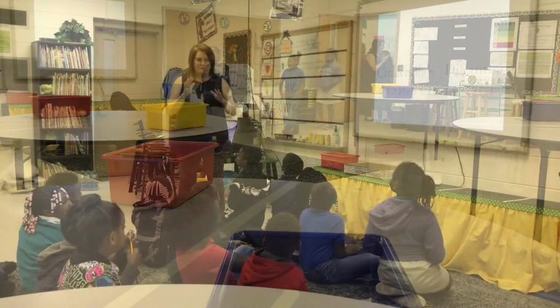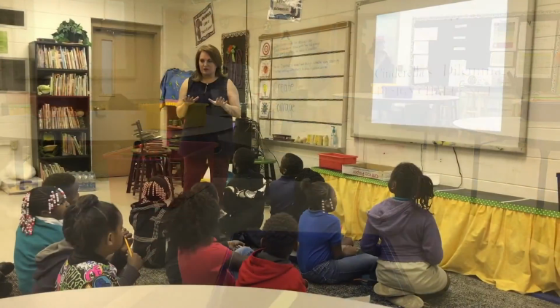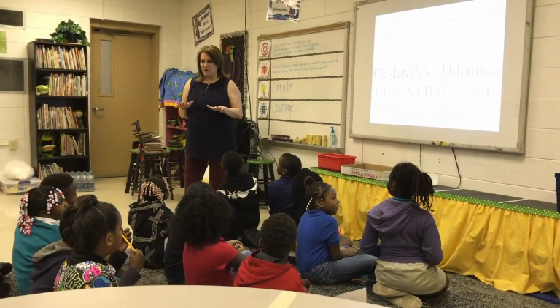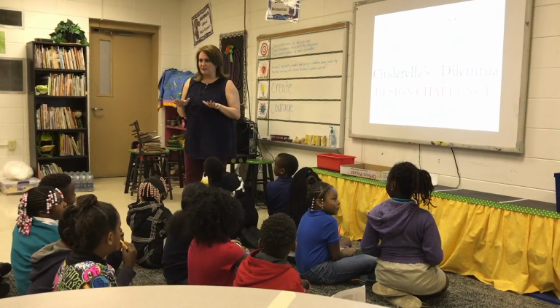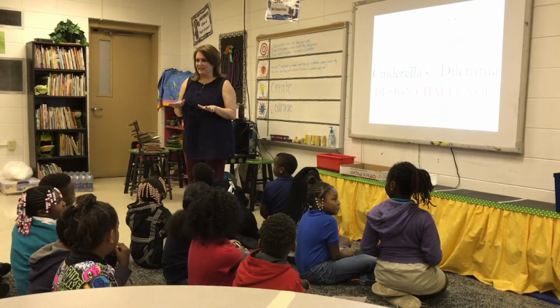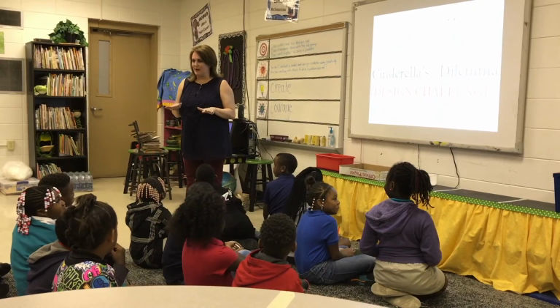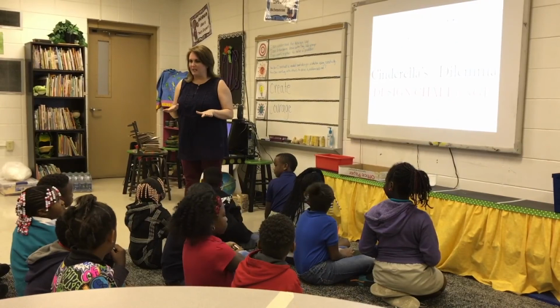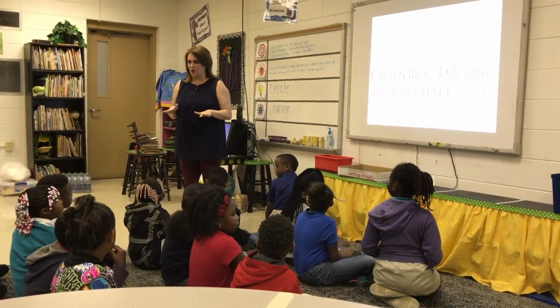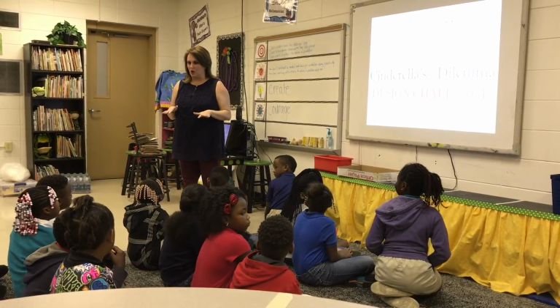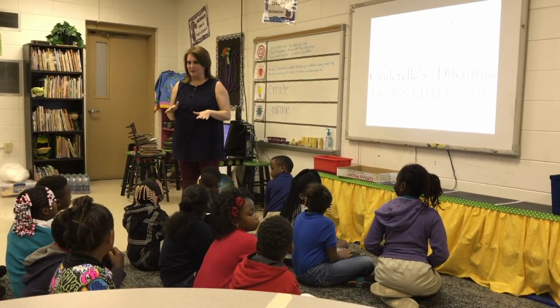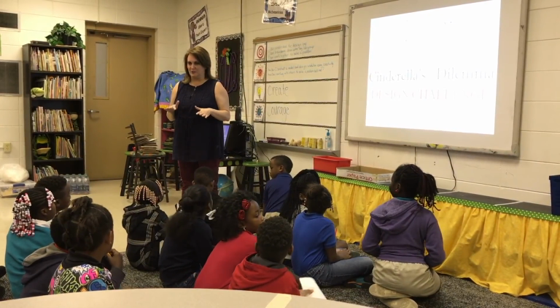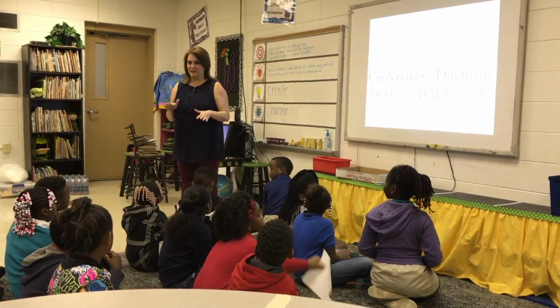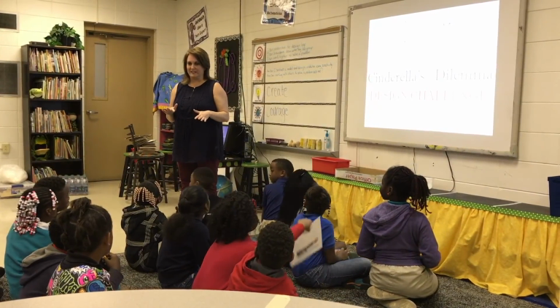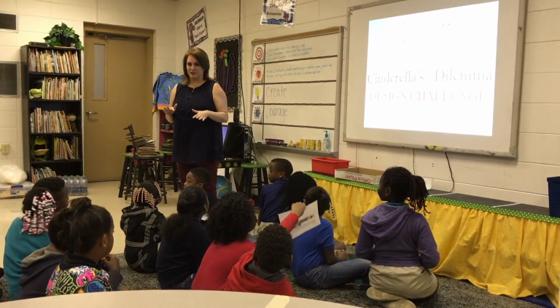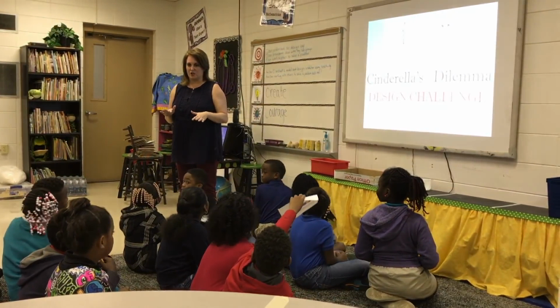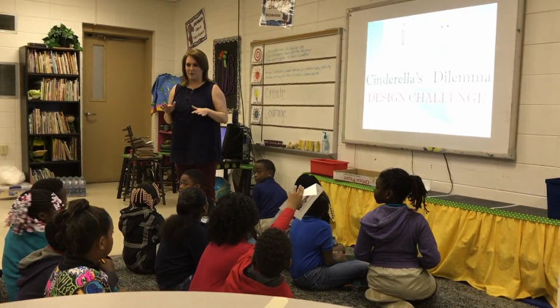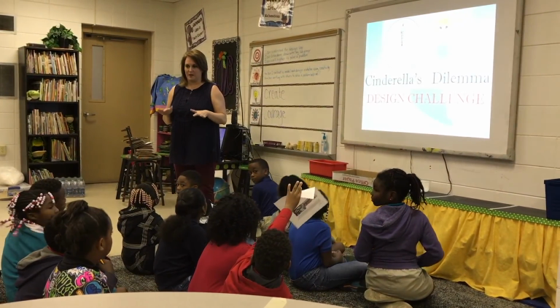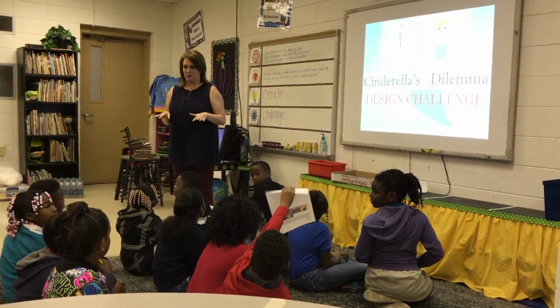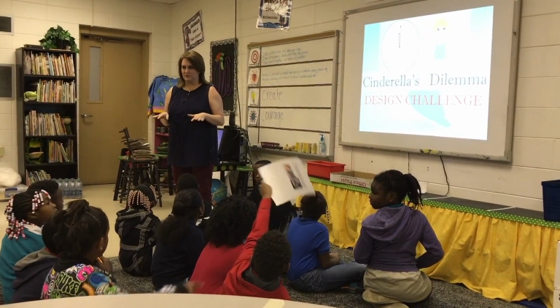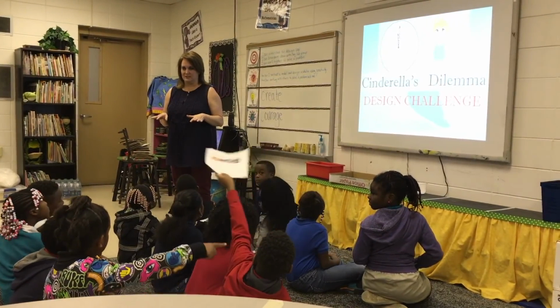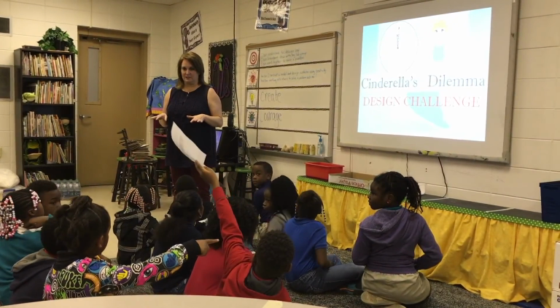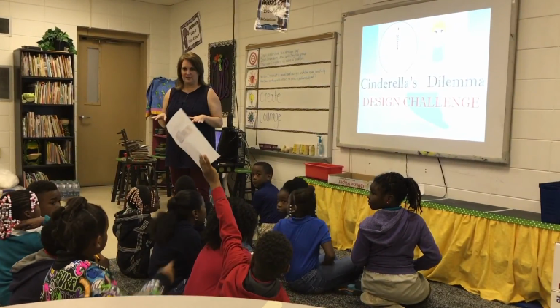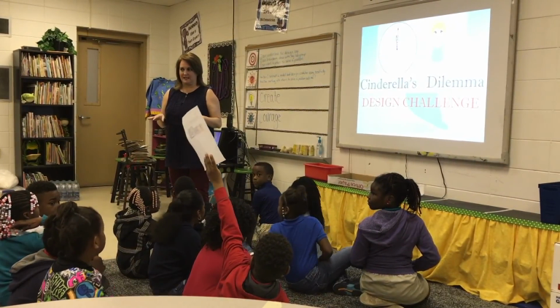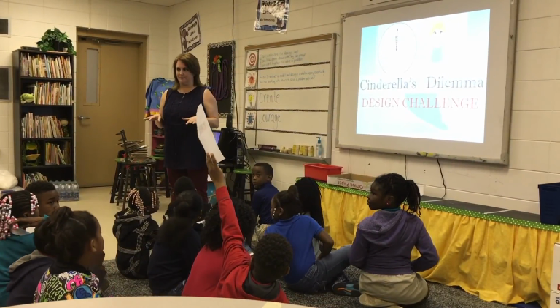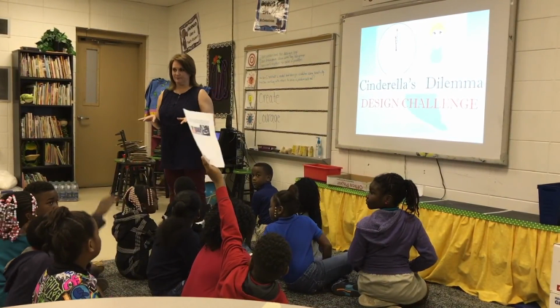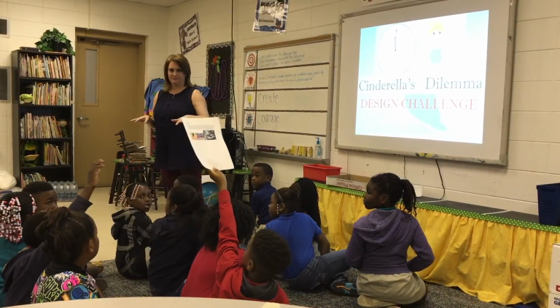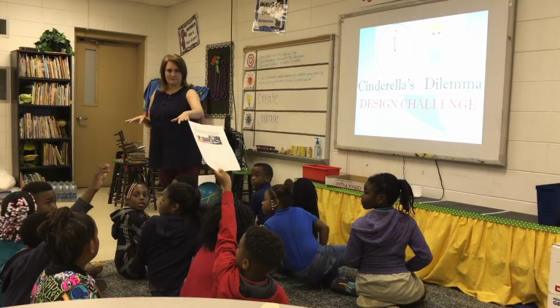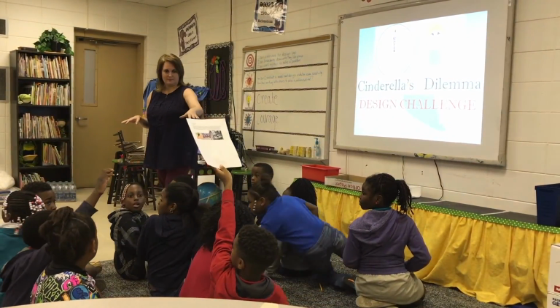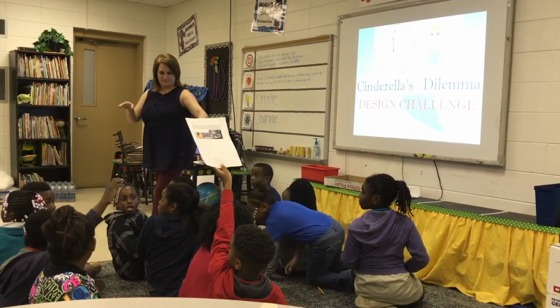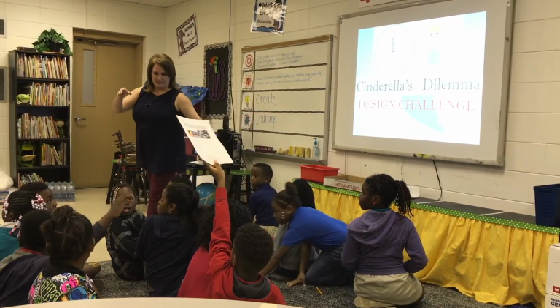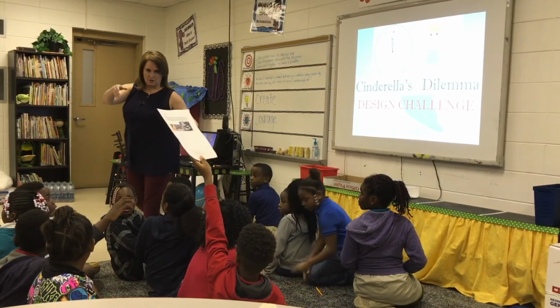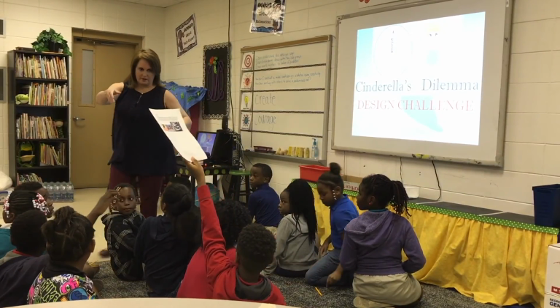First of all, did anybody go home and do any research on their own? If you did, raise it up. Thank you, Connor.